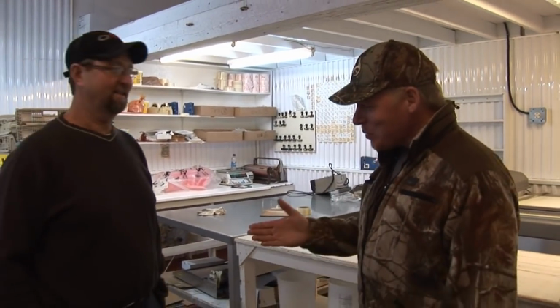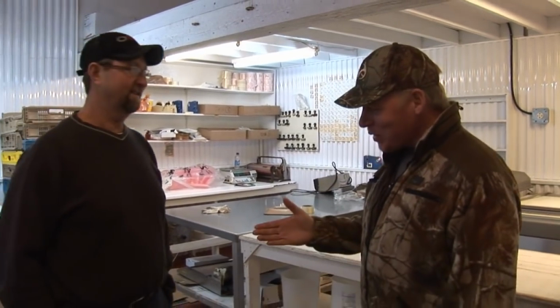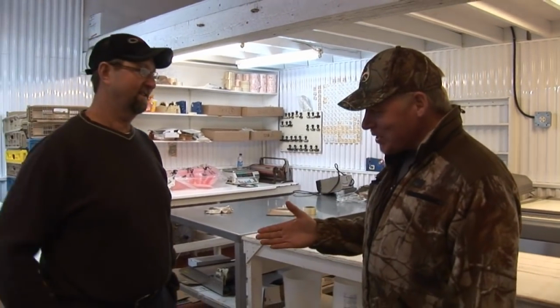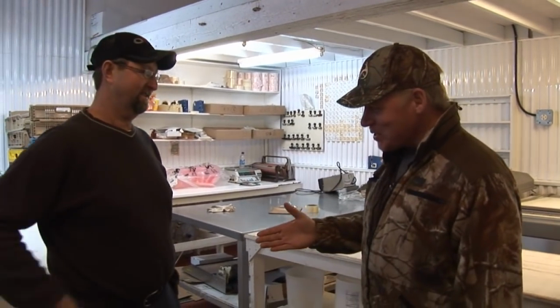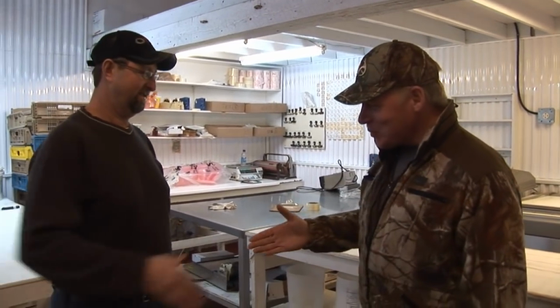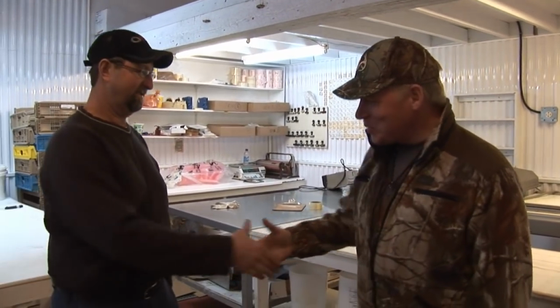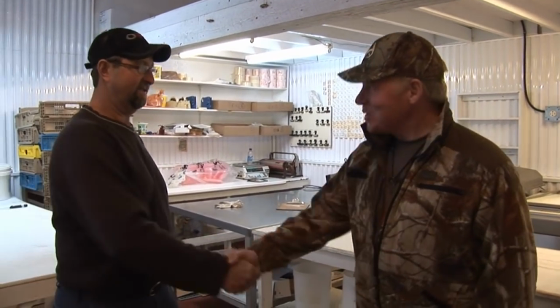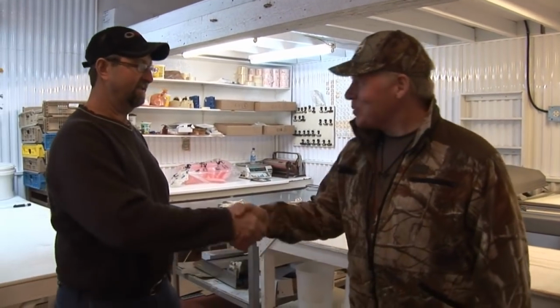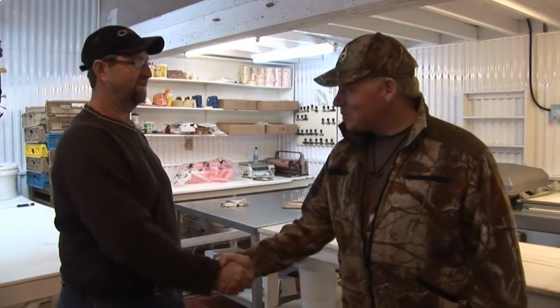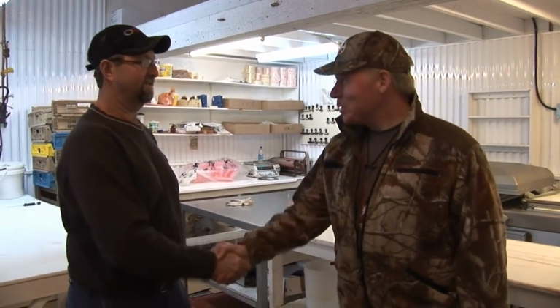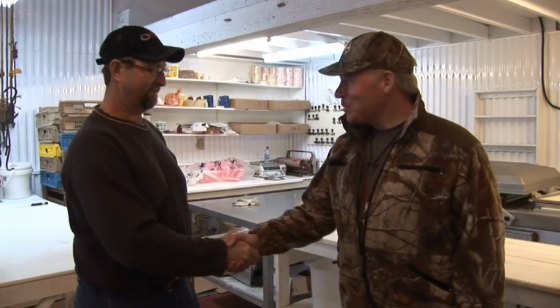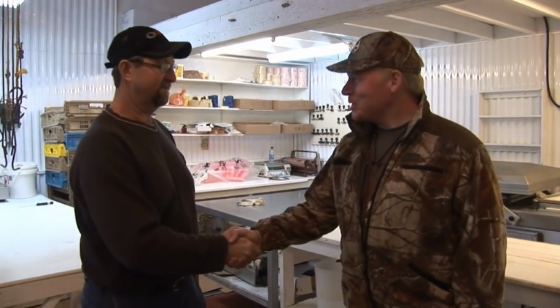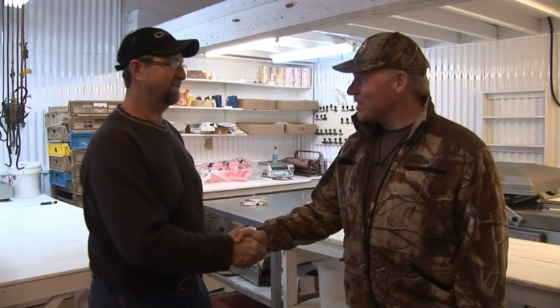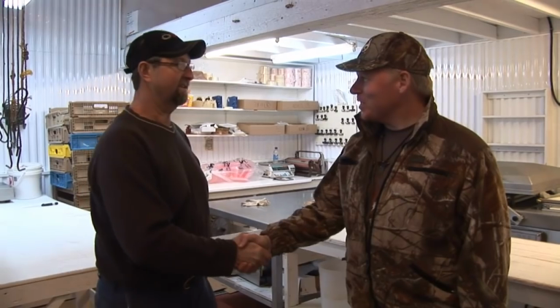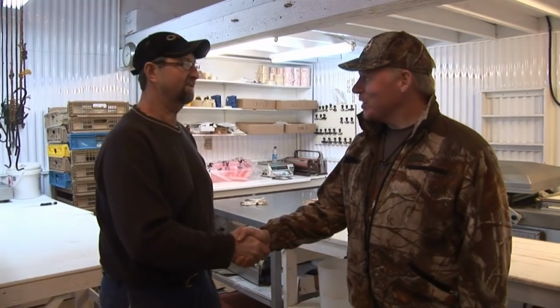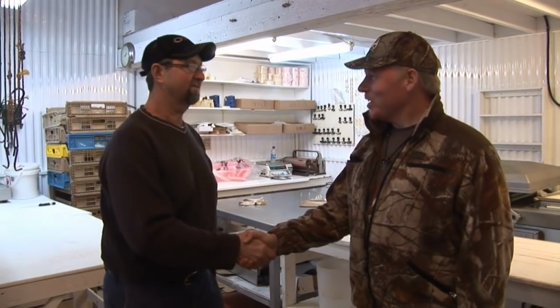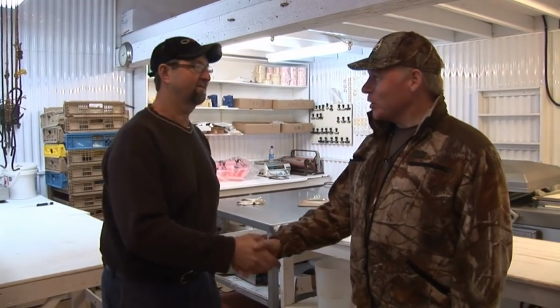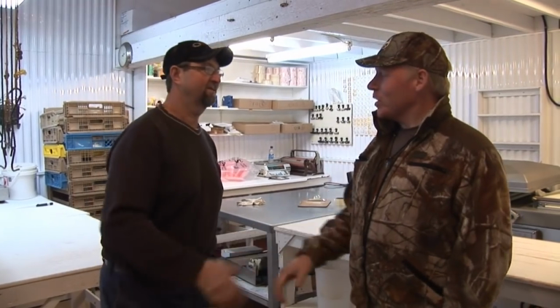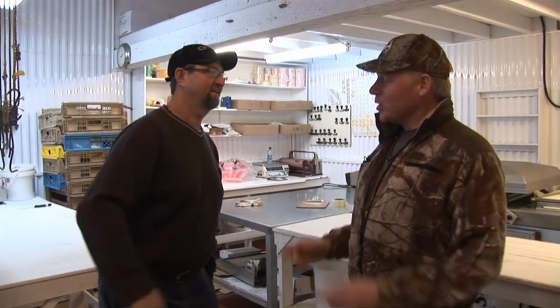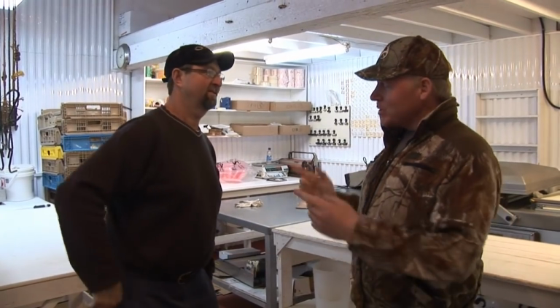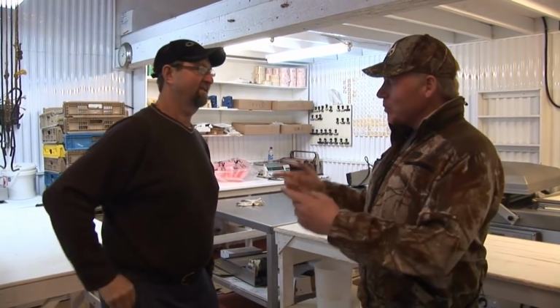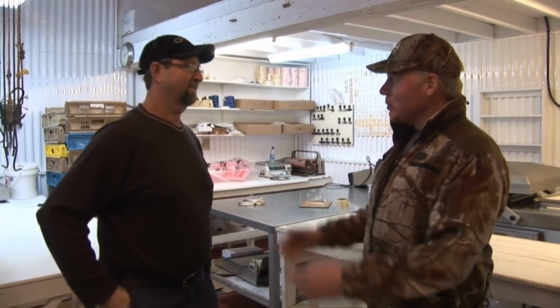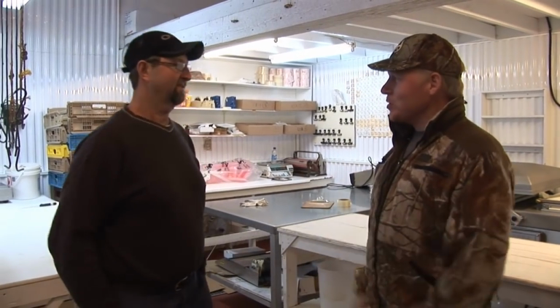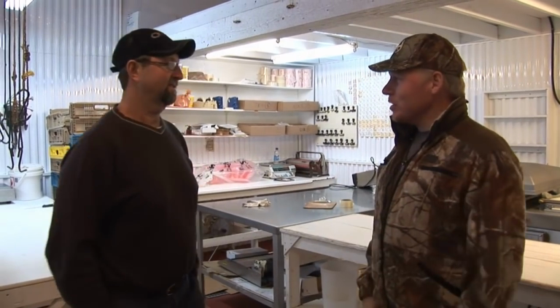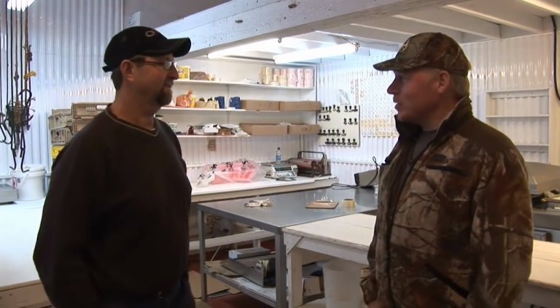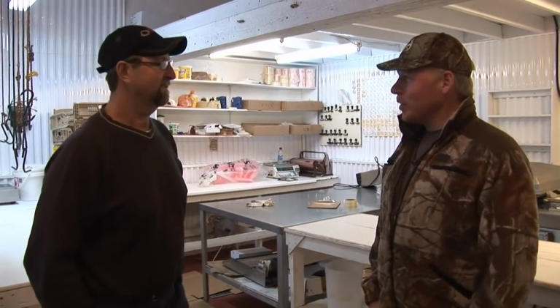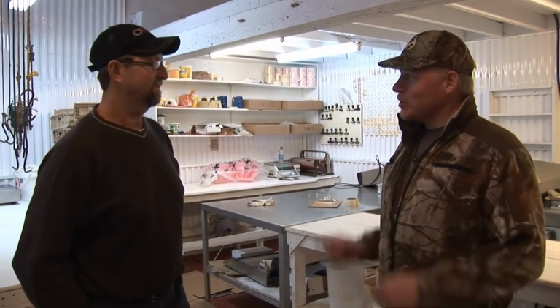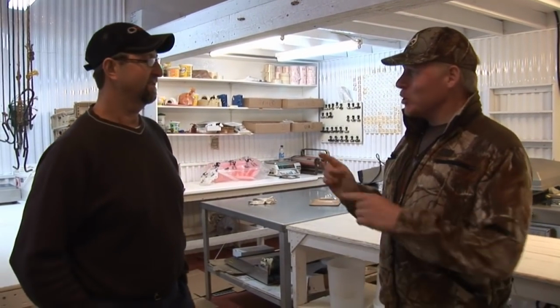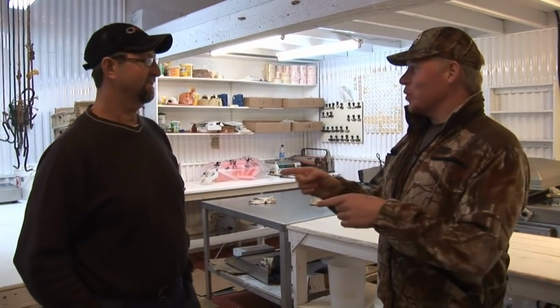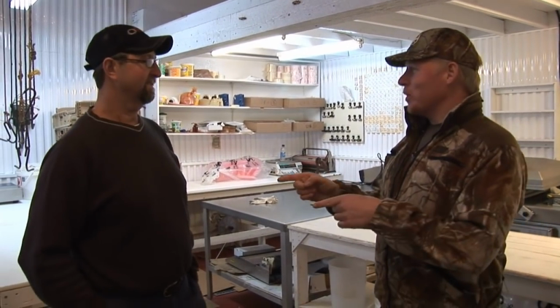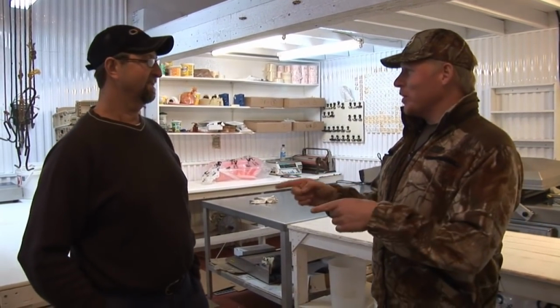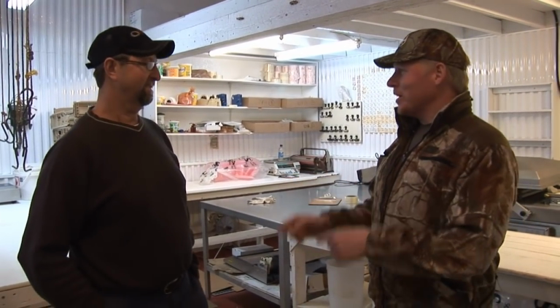Boyd, thank you so much for your time — it was really great meeting you. Good luck, and I'll be sending my moose to you. I think there's two on the way right now!